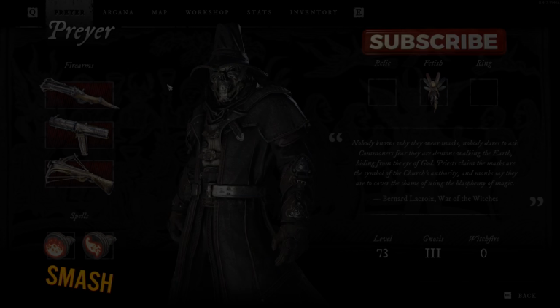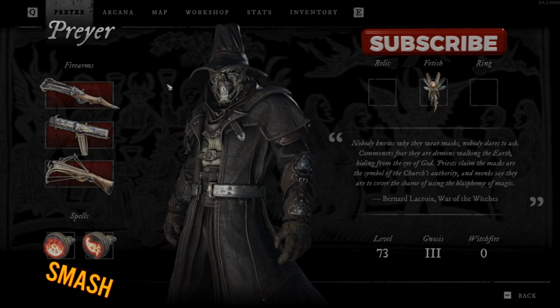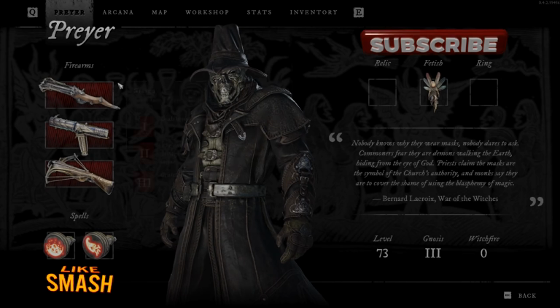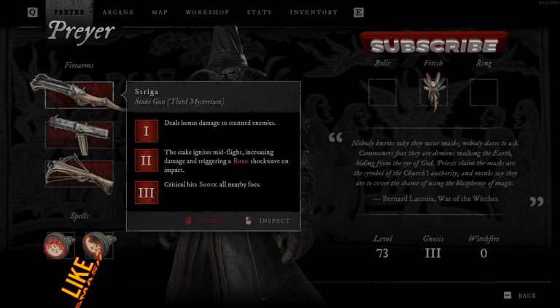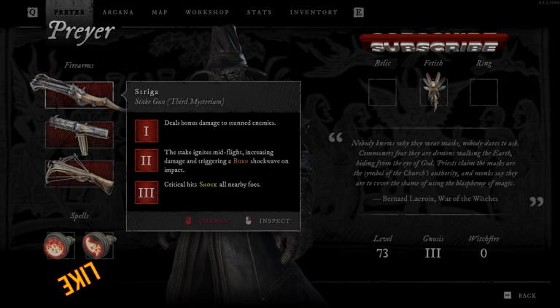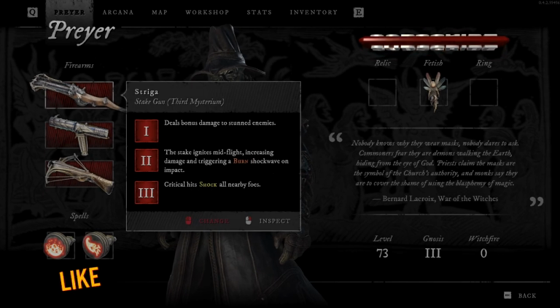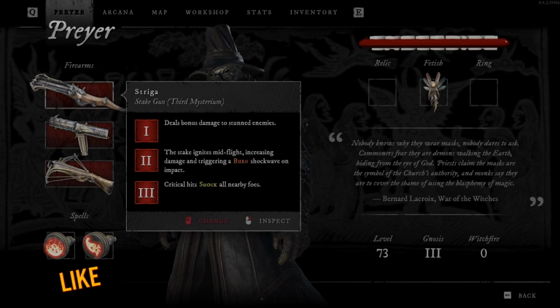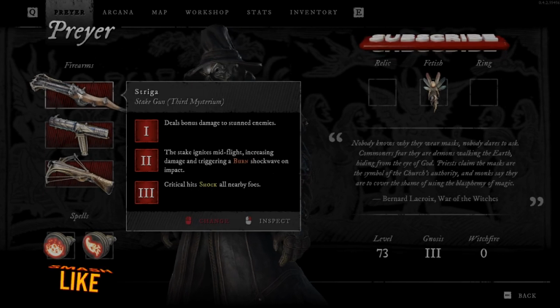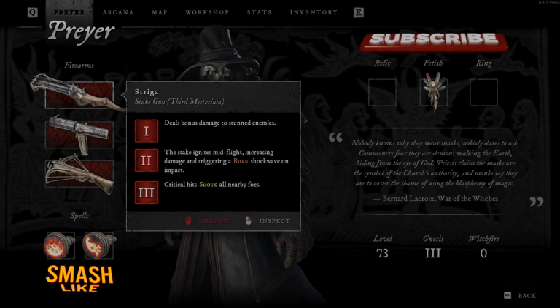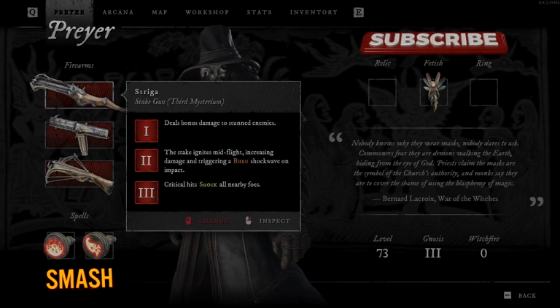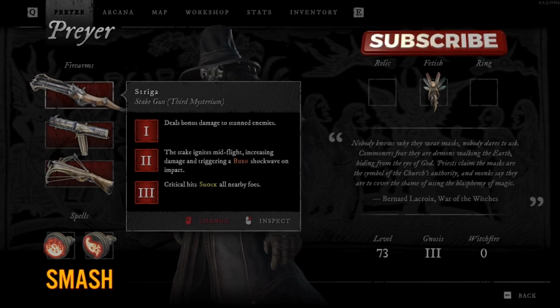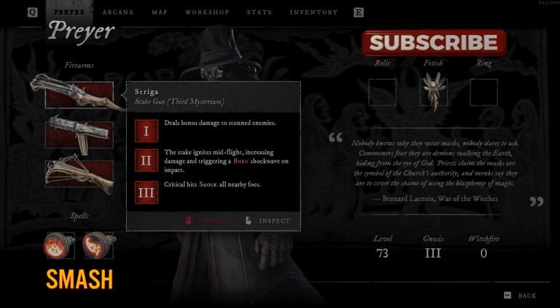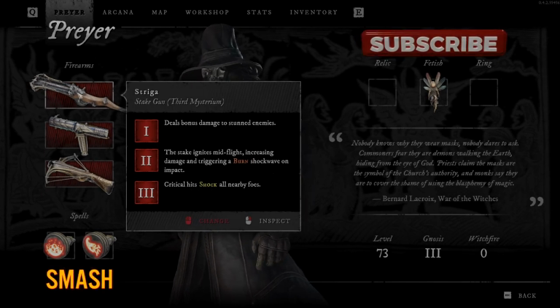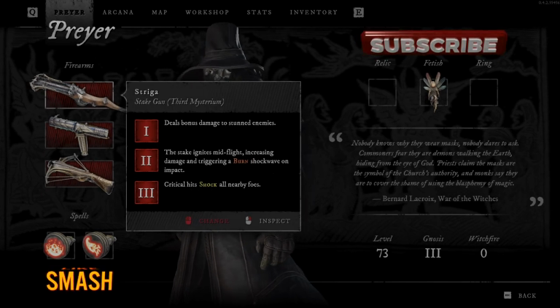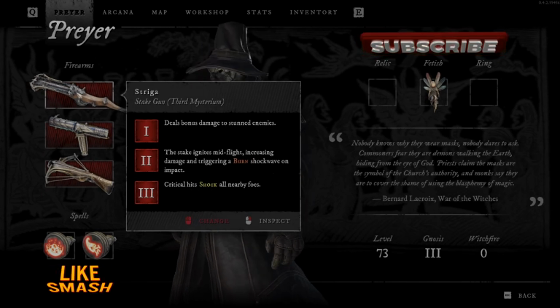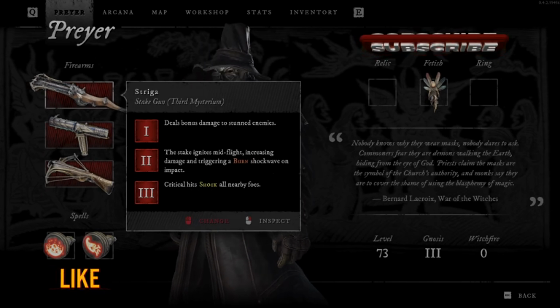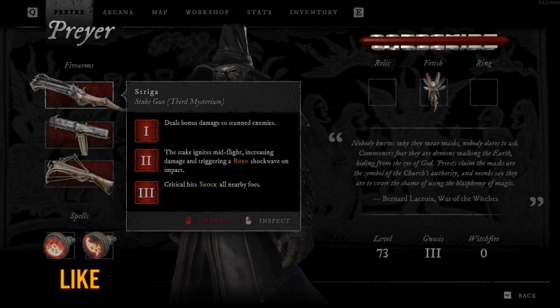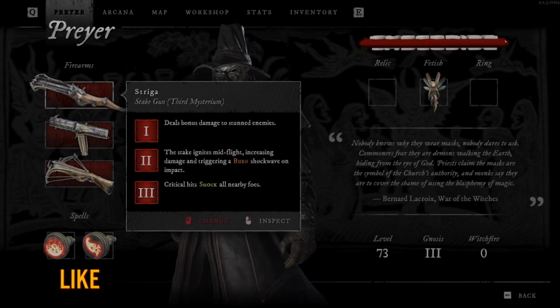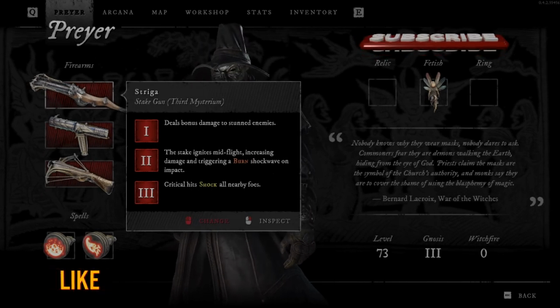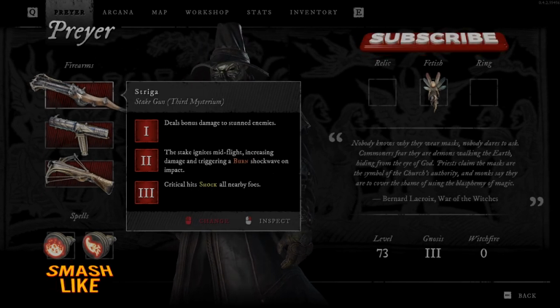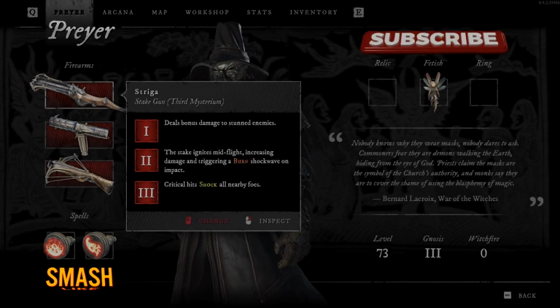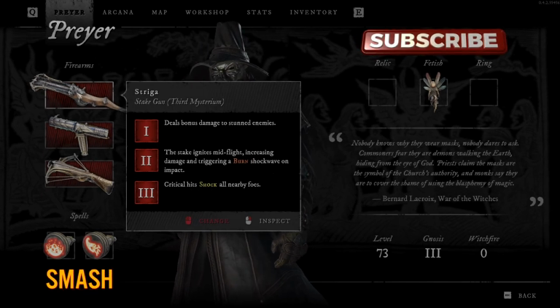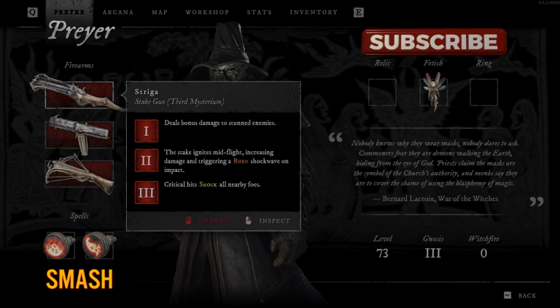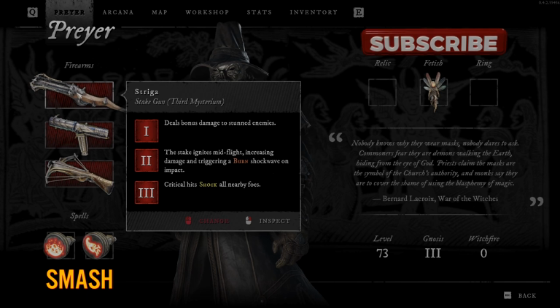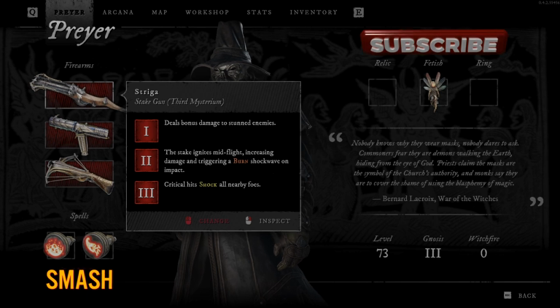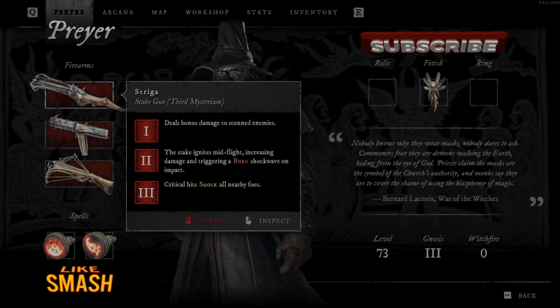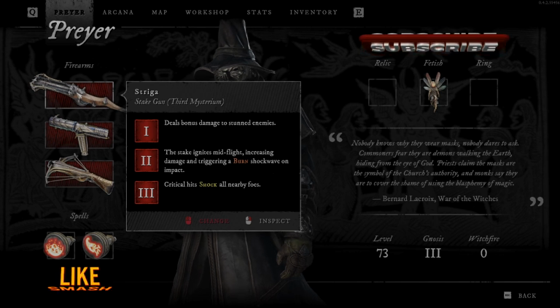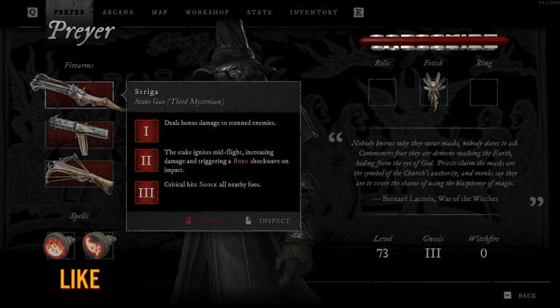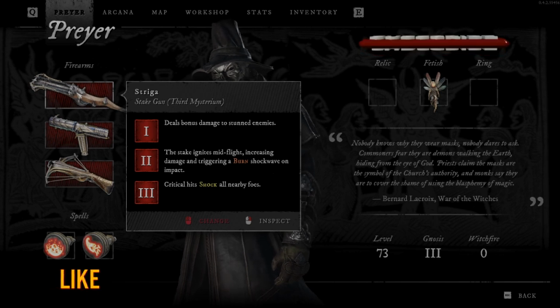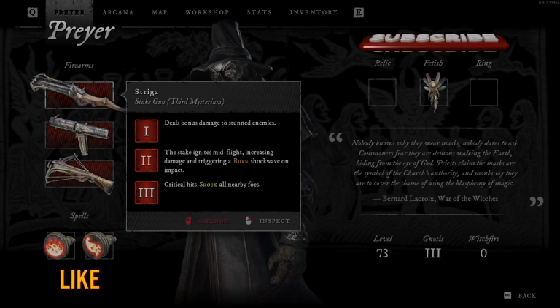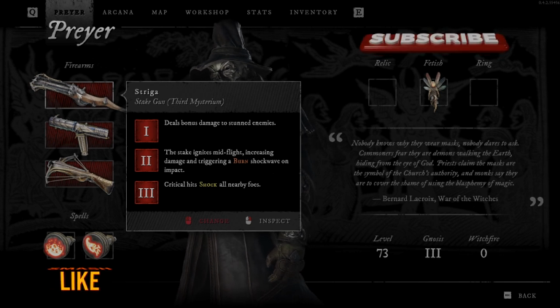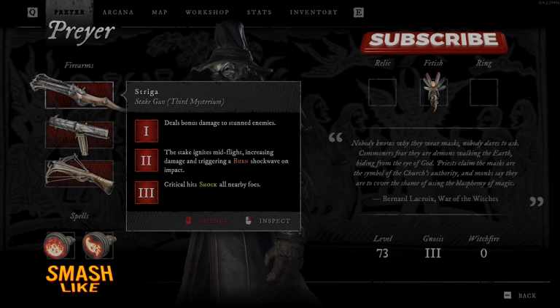In this video we will talk about Striga, it's a Stake Gun. First I will read all the abilities and then show you how this works in real gameplay.